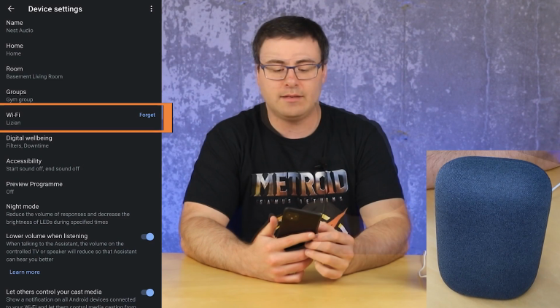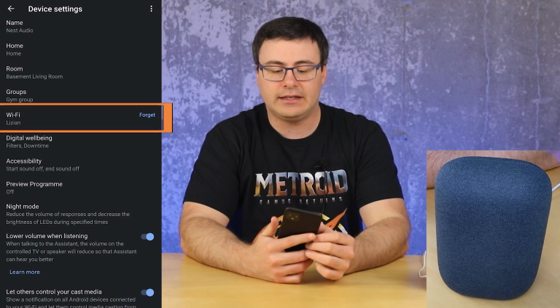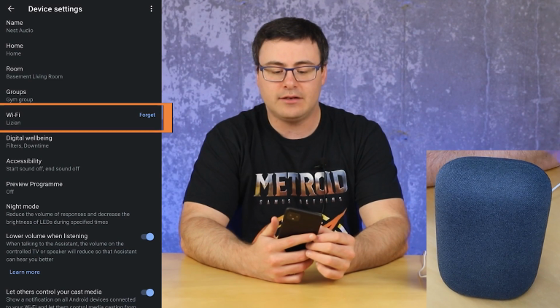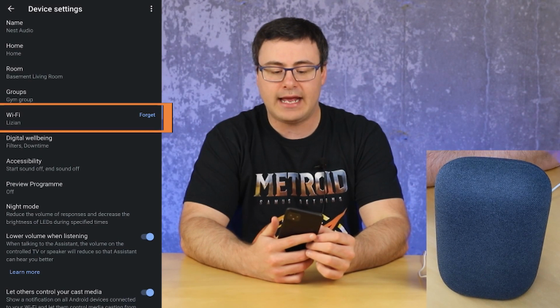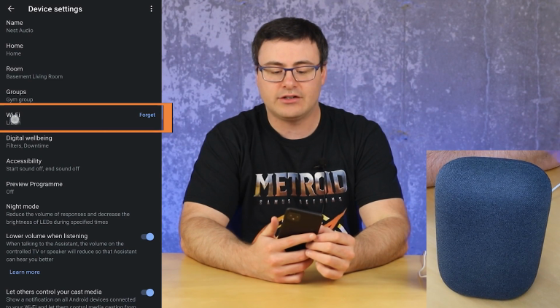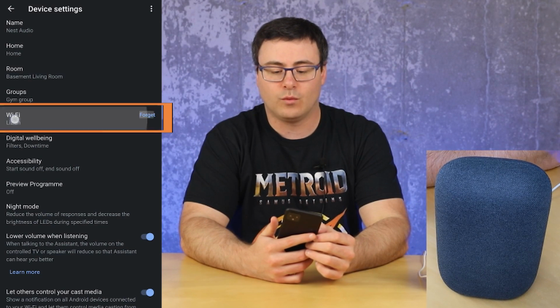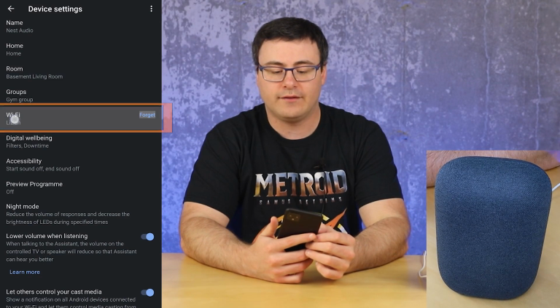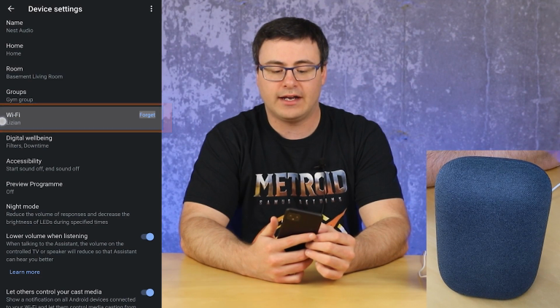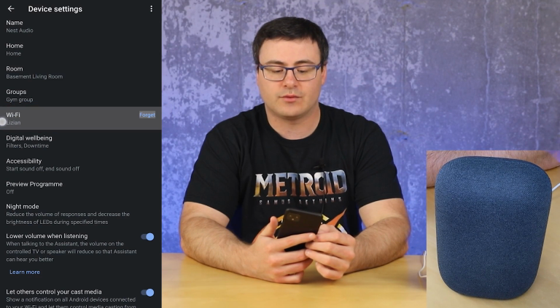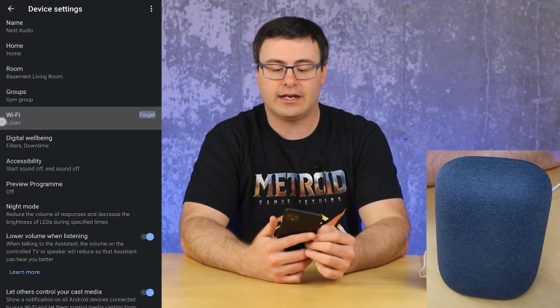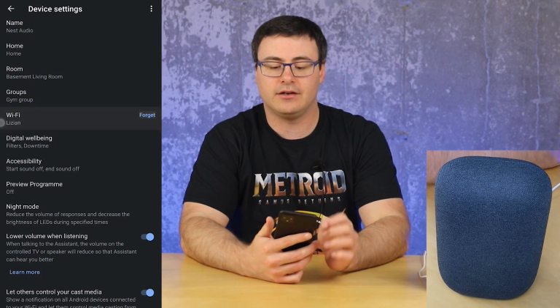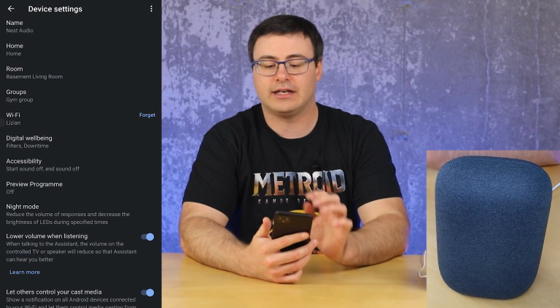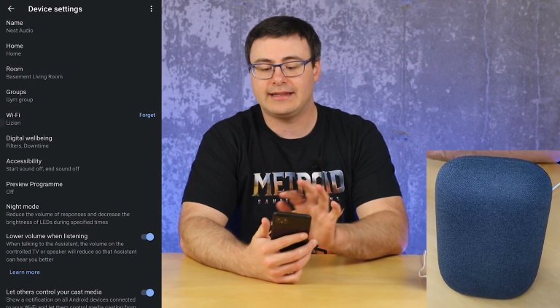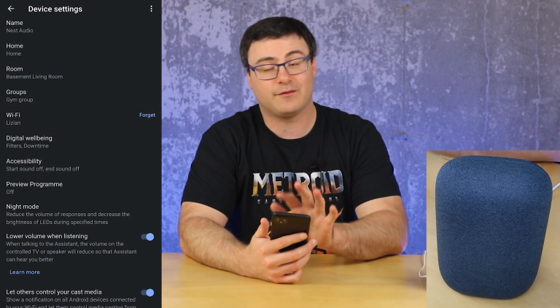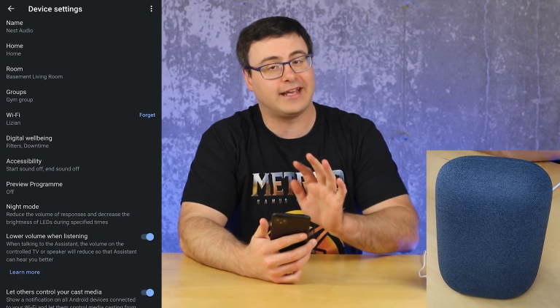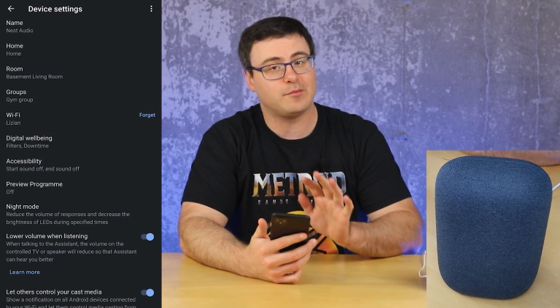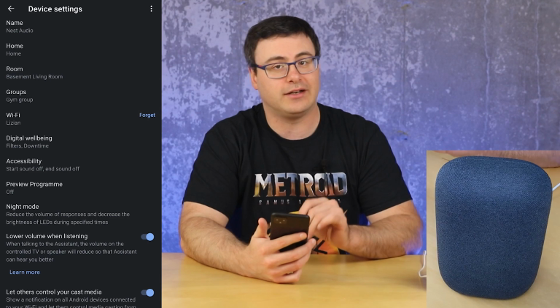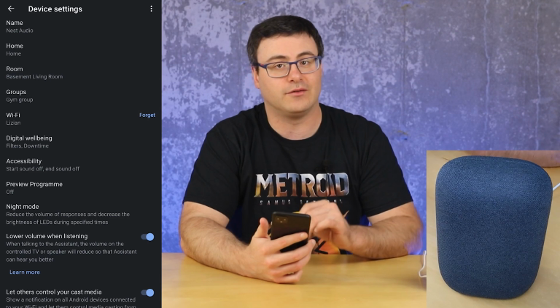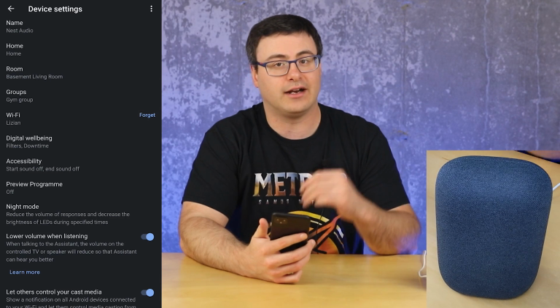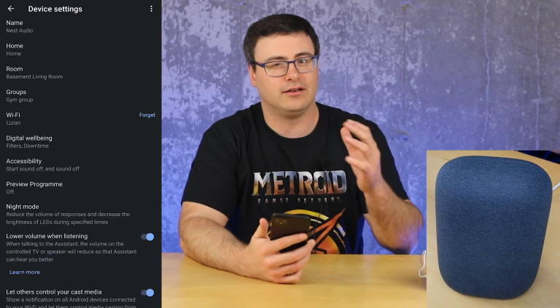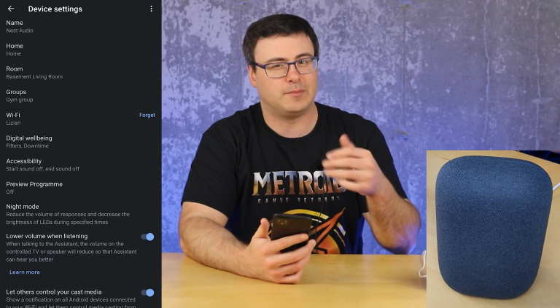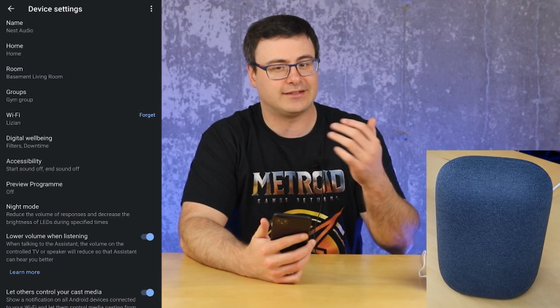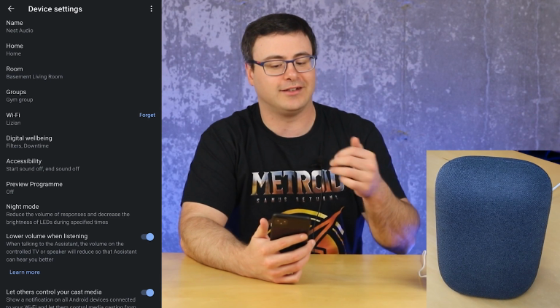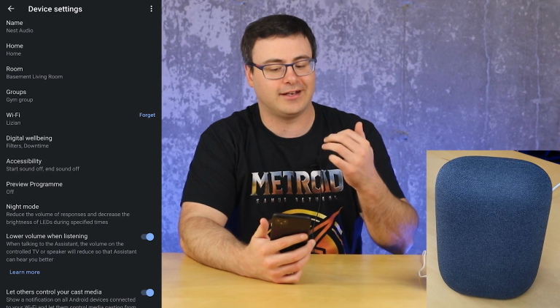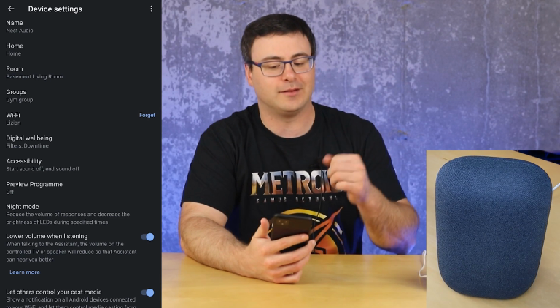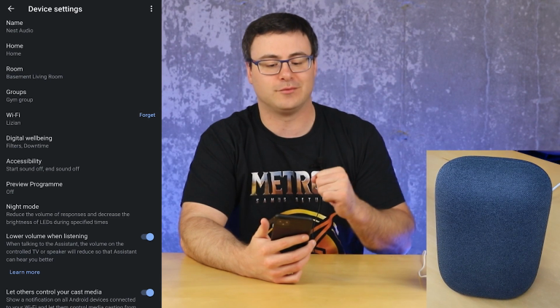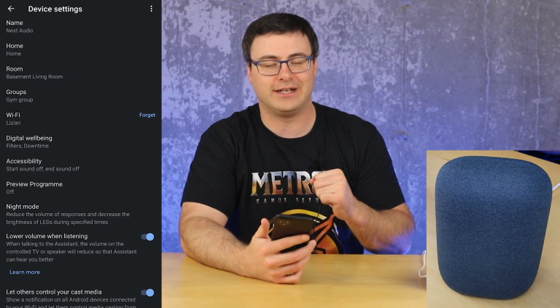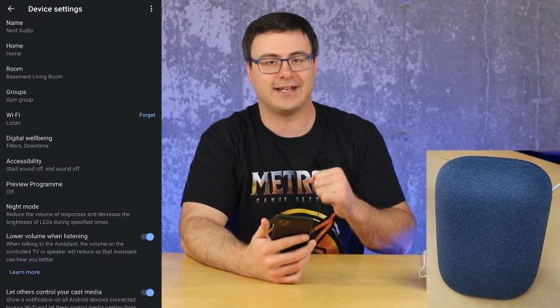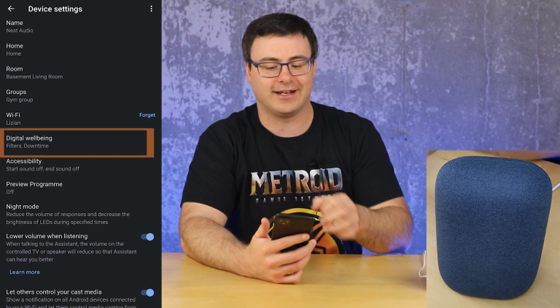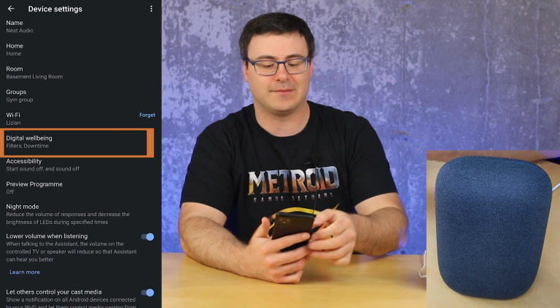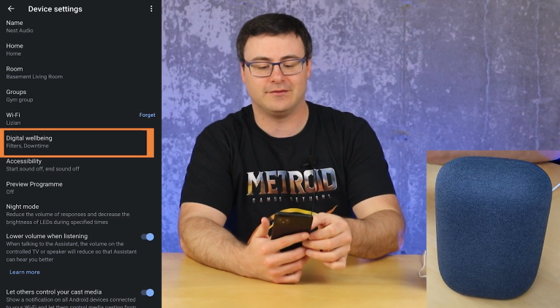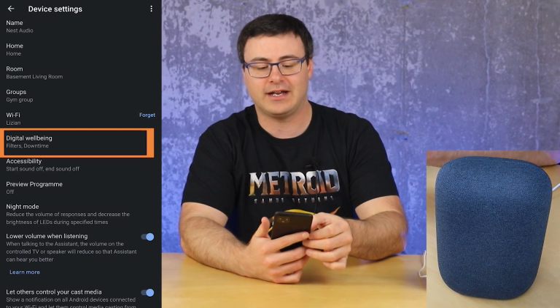The ability to manage the Wi-Fi is right here, and you can hit that 'Forget' button to basically end up resetting and re-setting up the device.